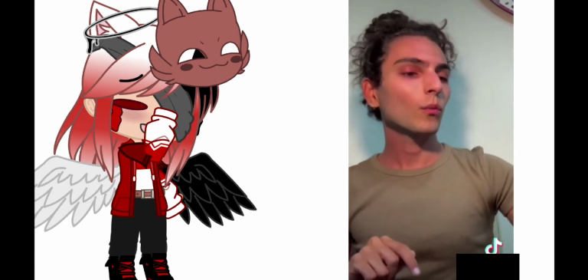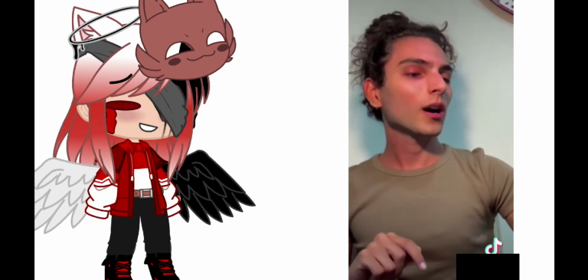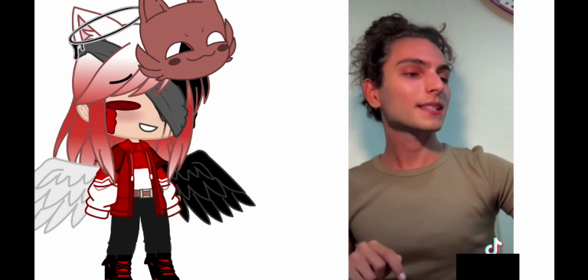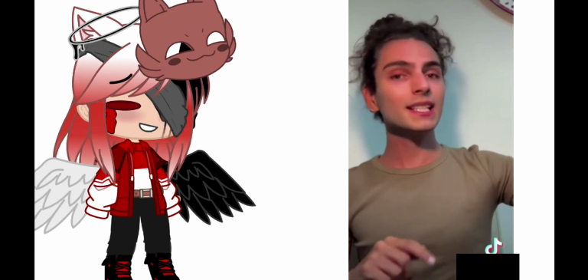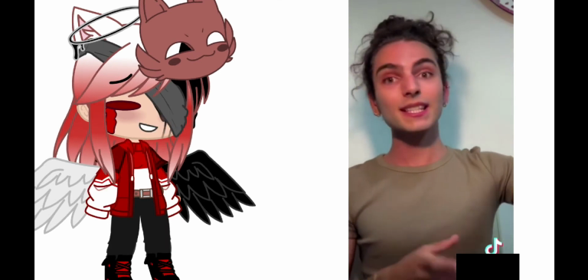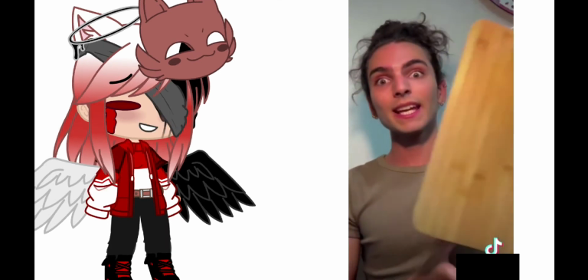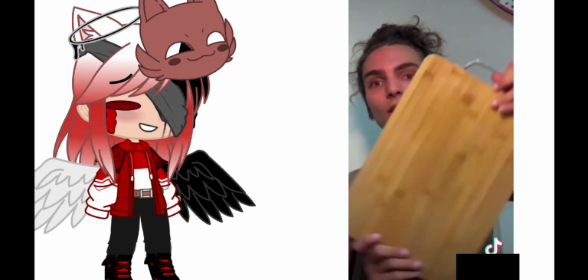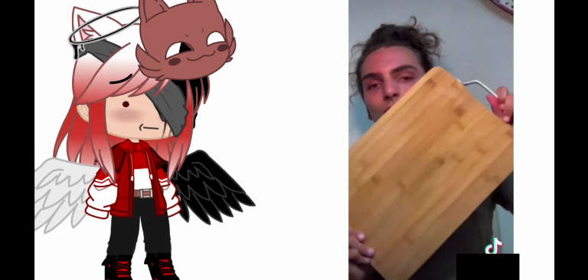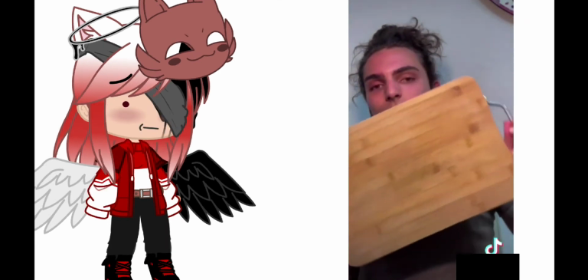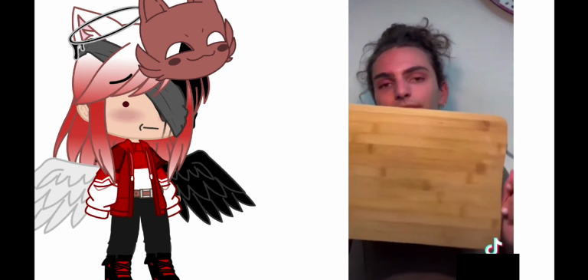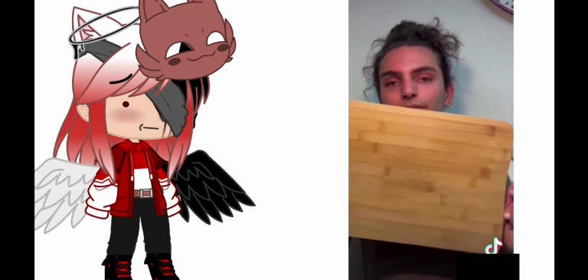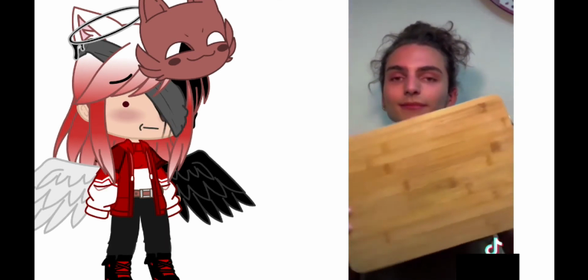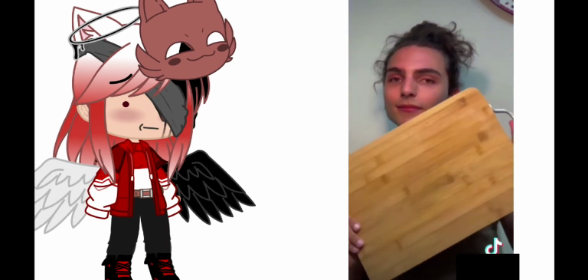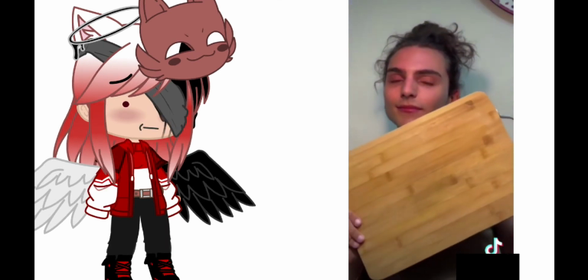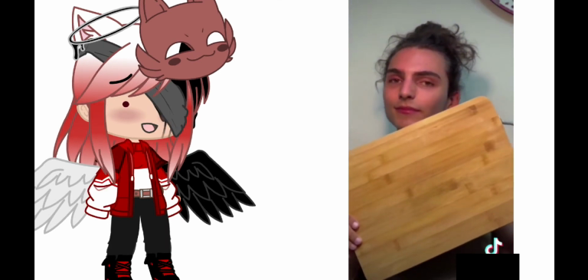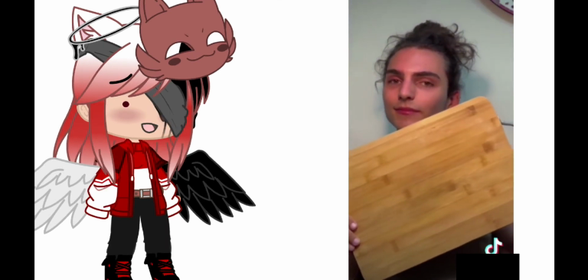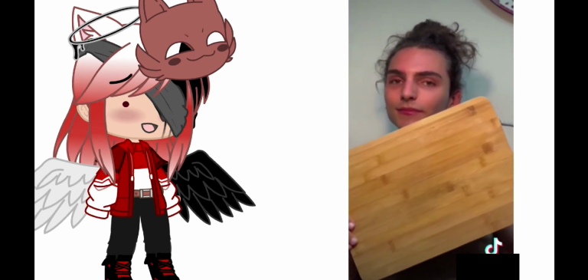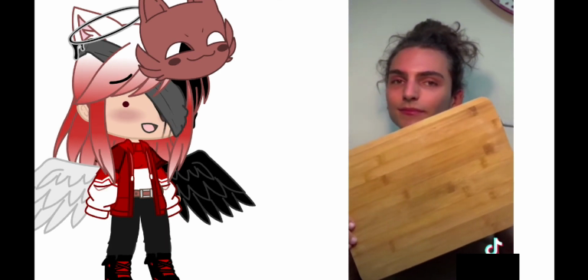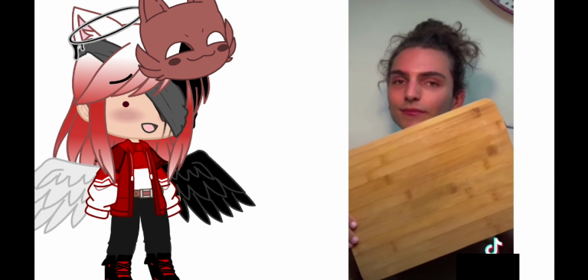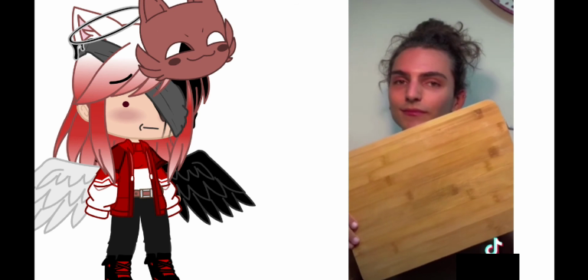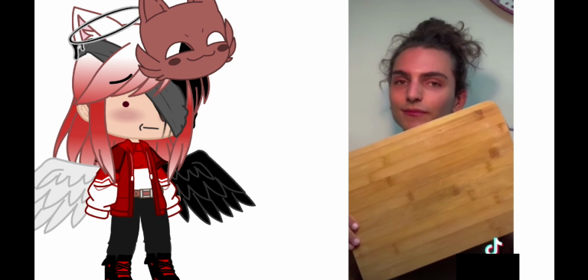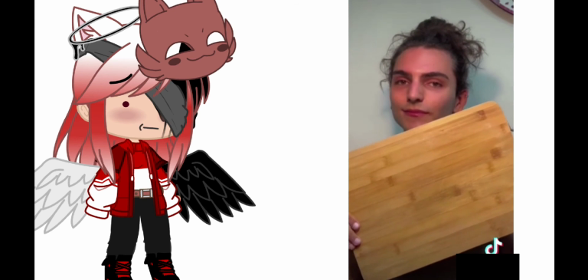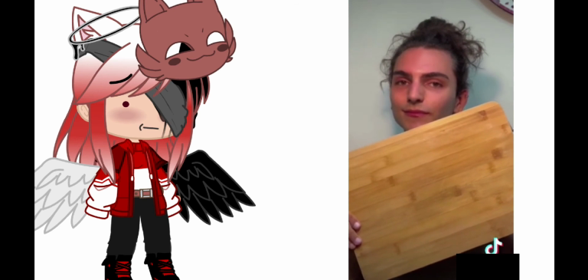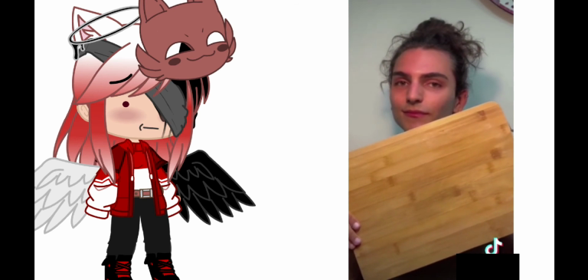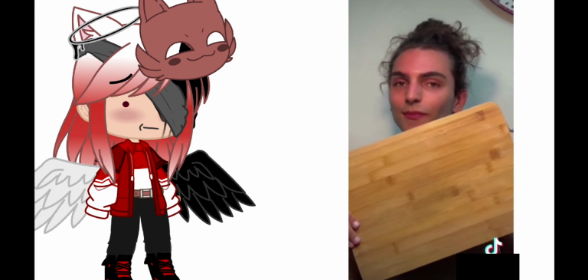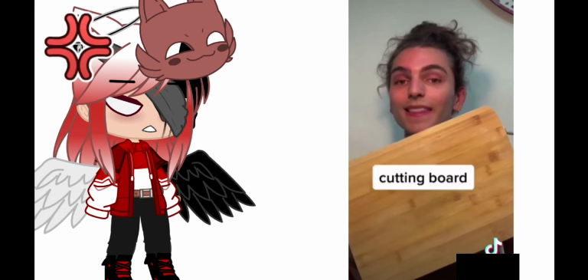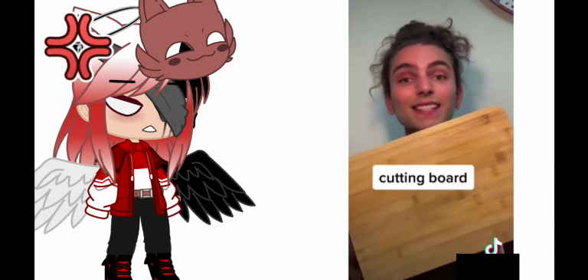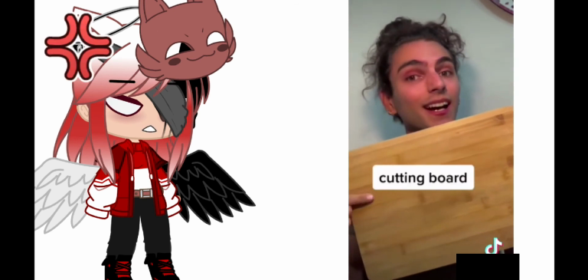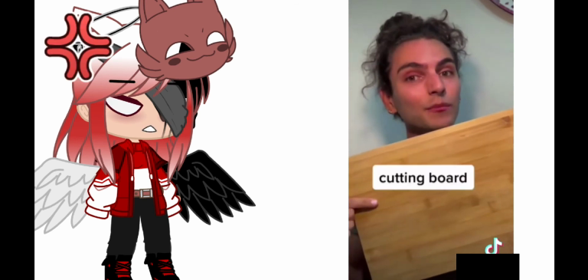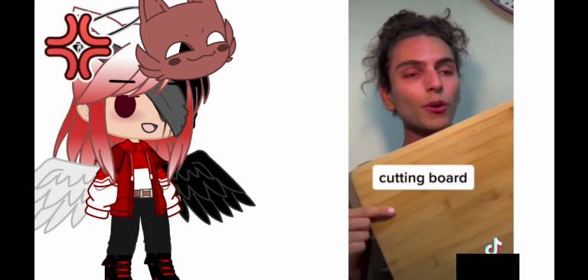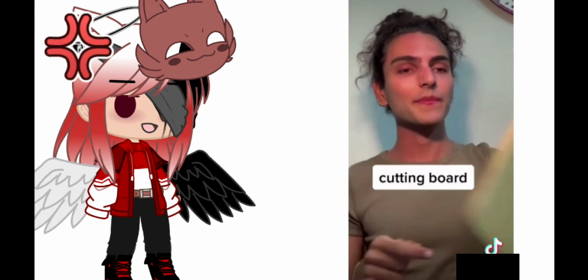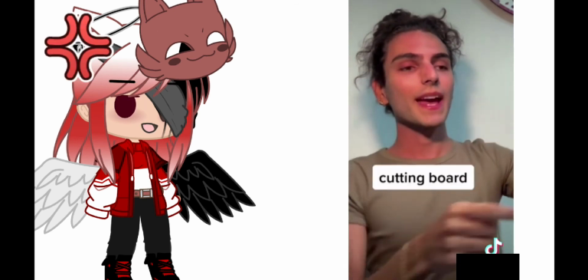What is this thing called? Chopping board. That's a cutting board. Cutting board.